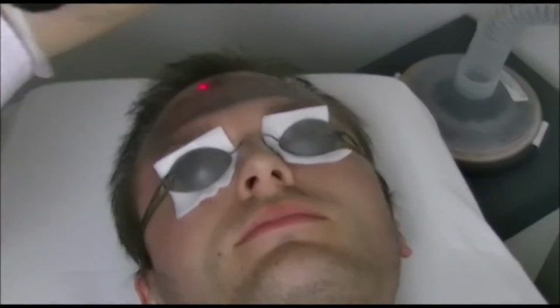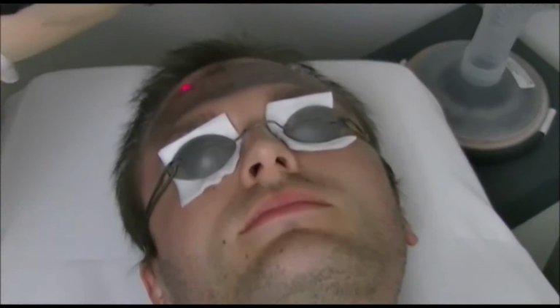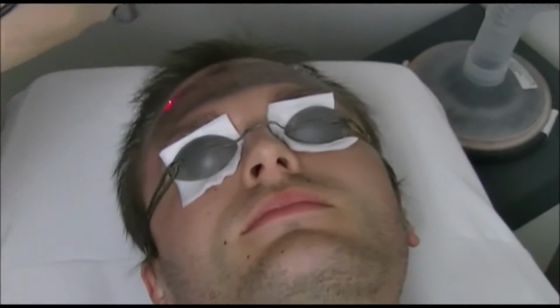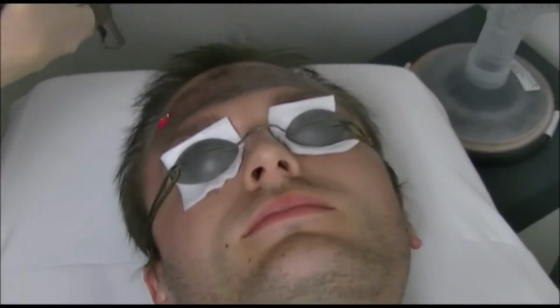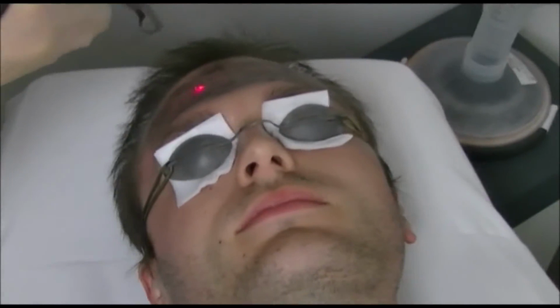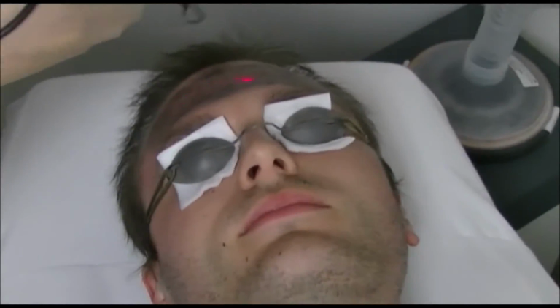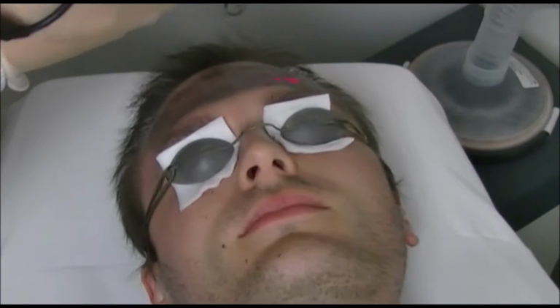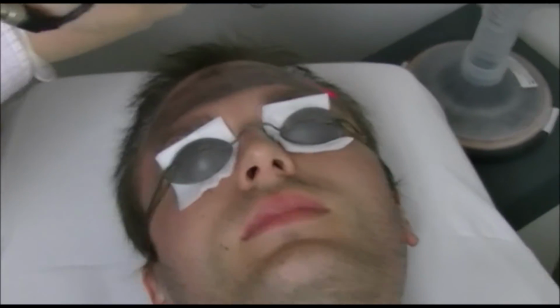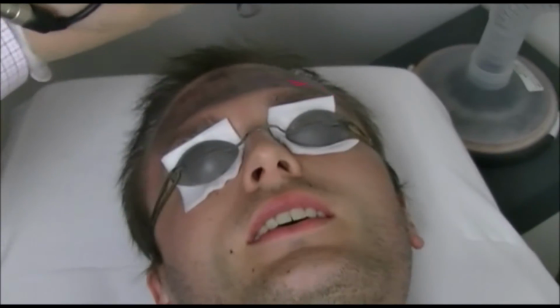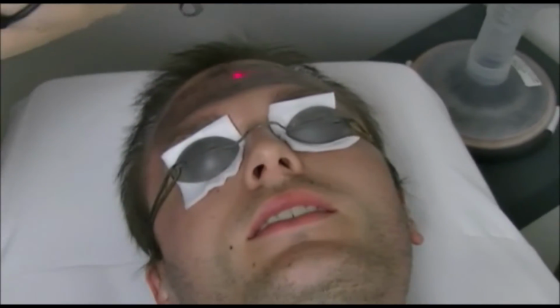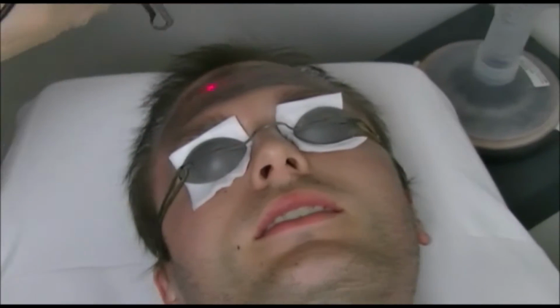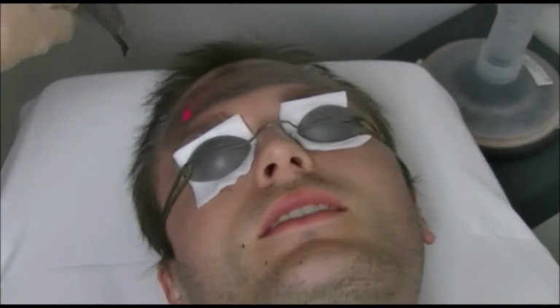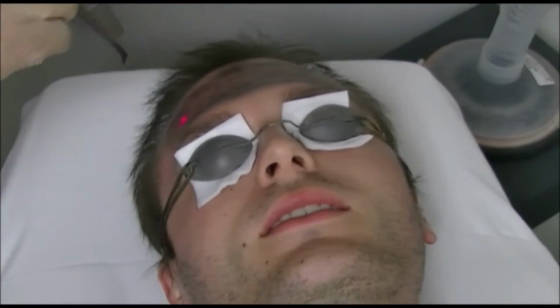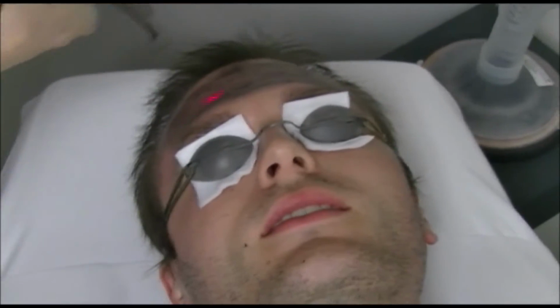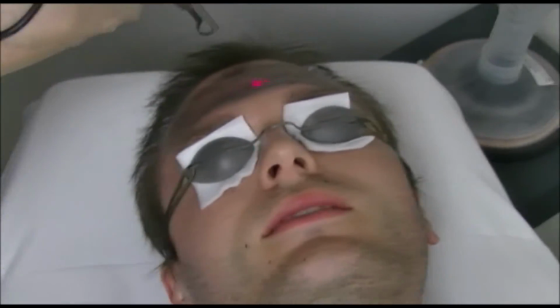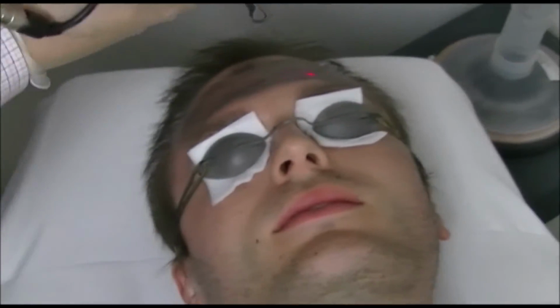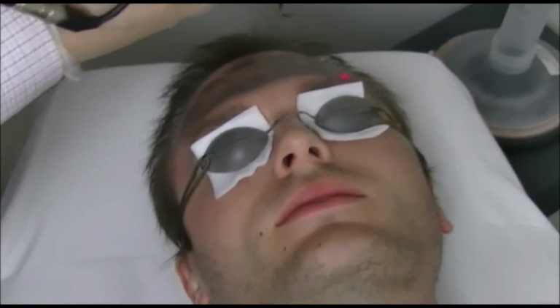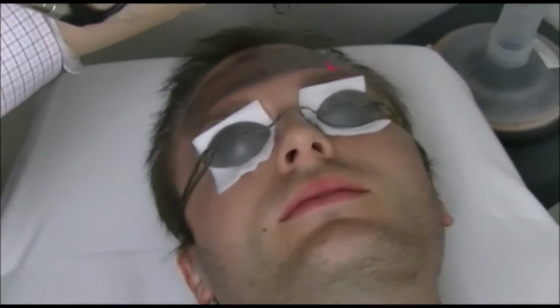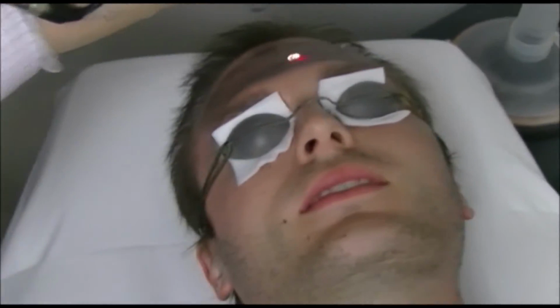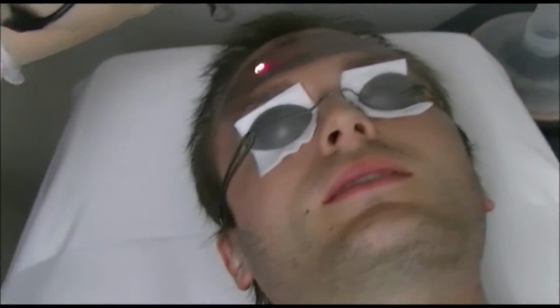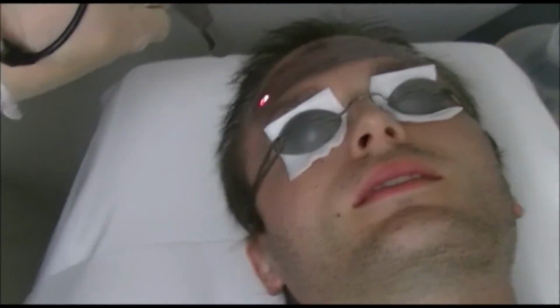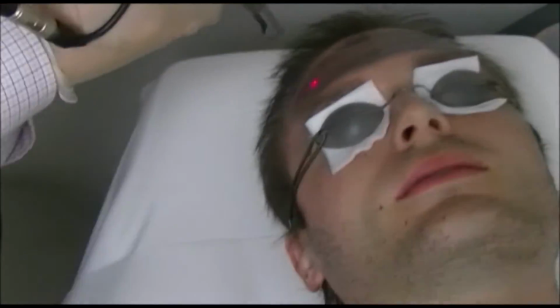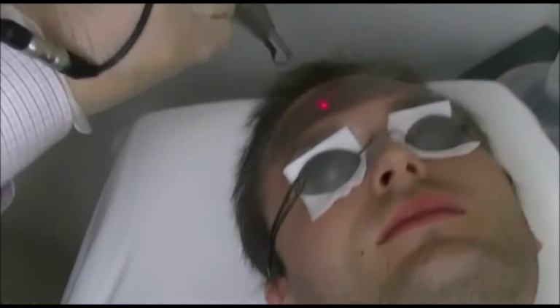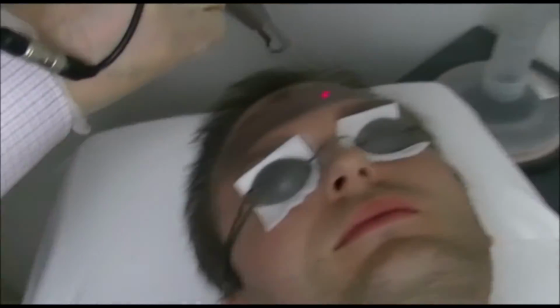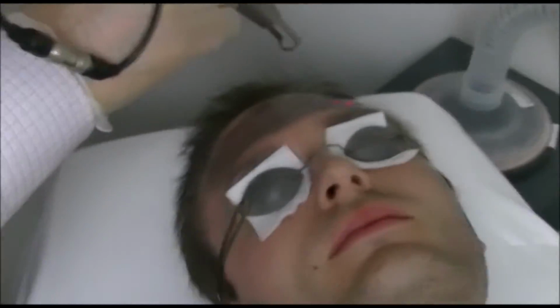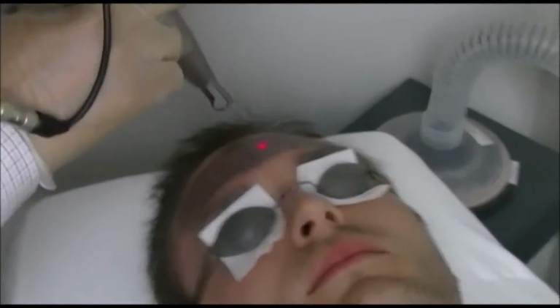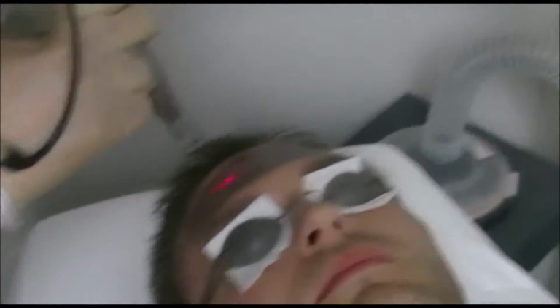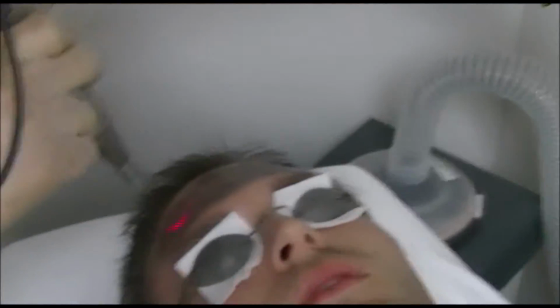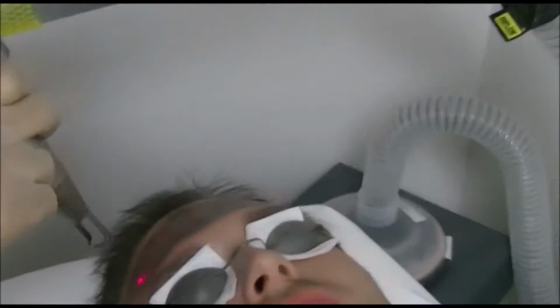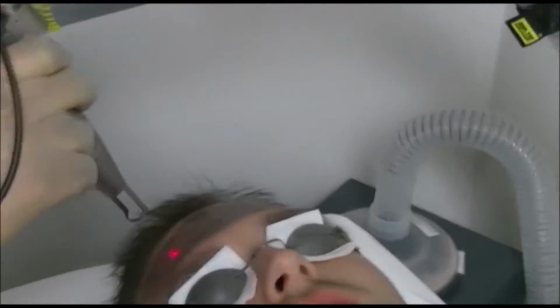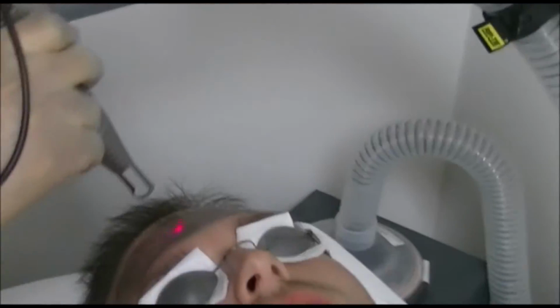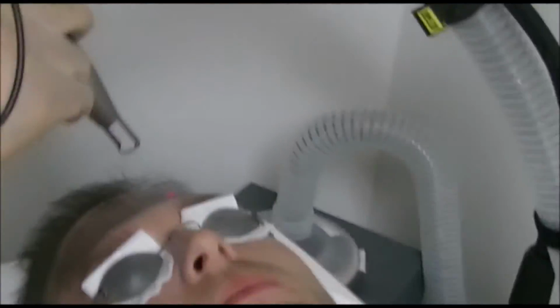Do you feel it now? Yeah, it's still warm, right? Is it tolerable? Yeah. Okay, very good.